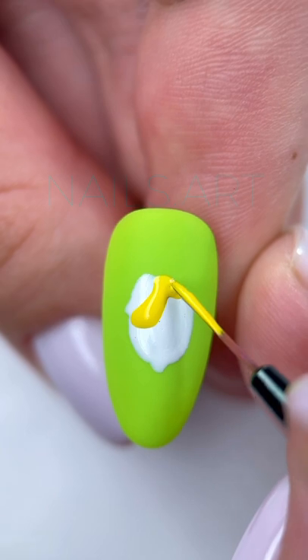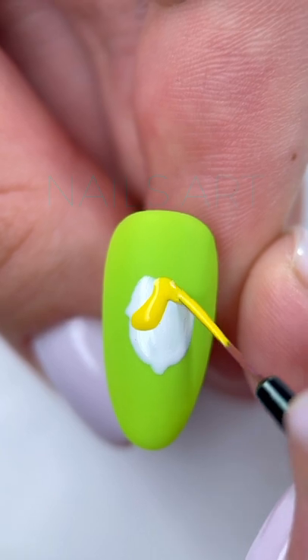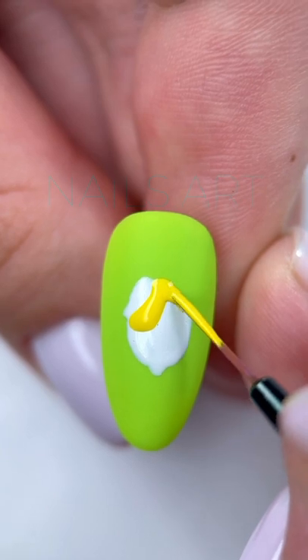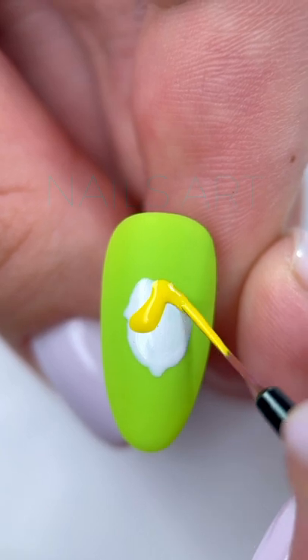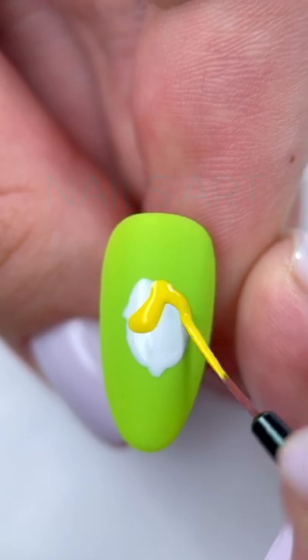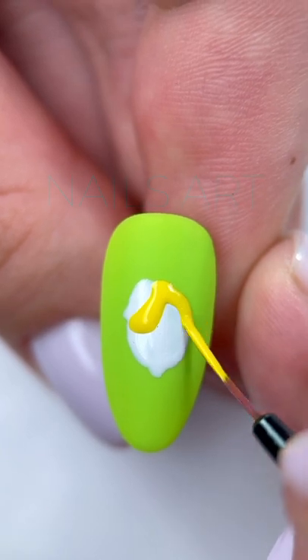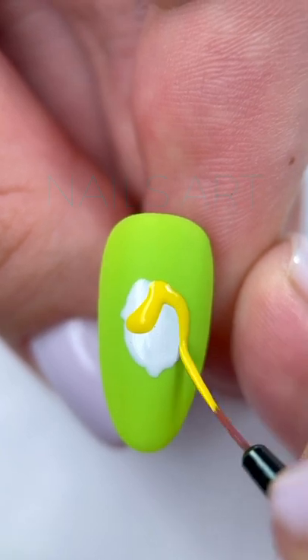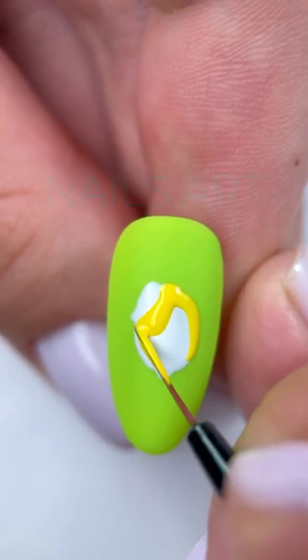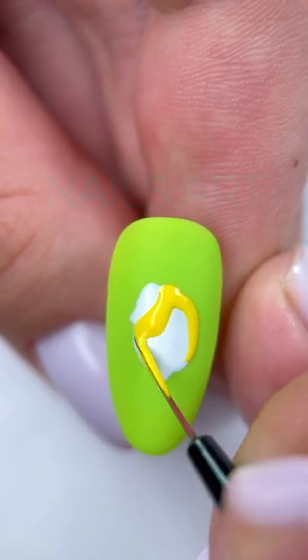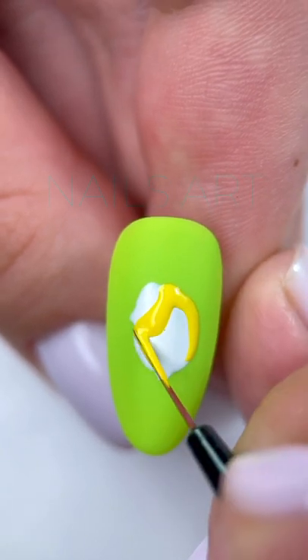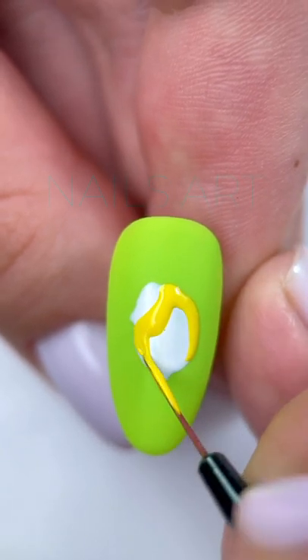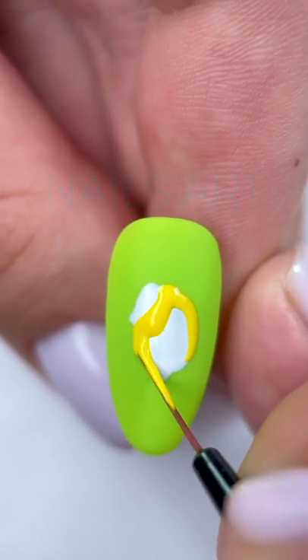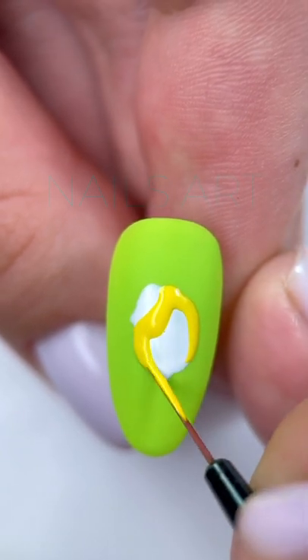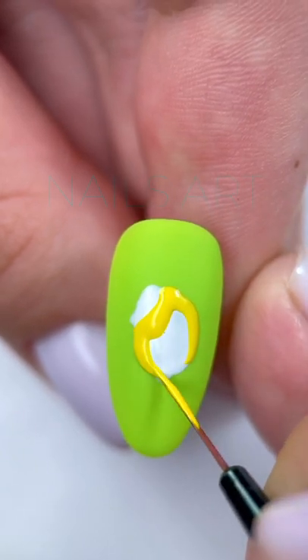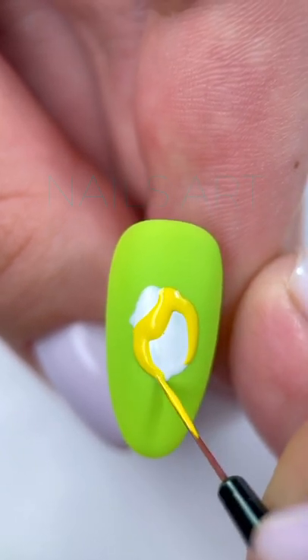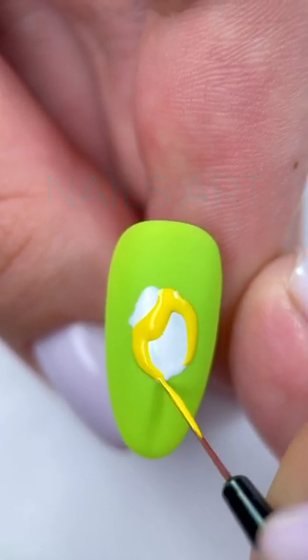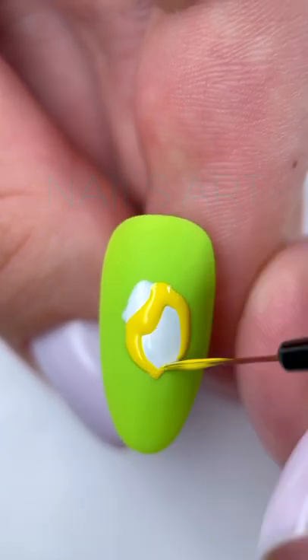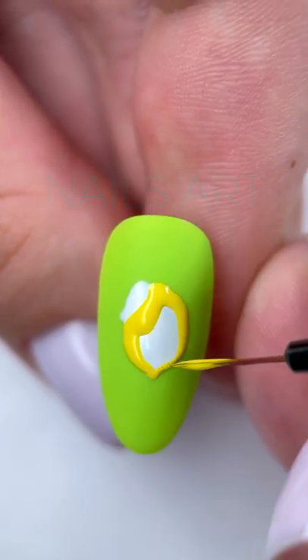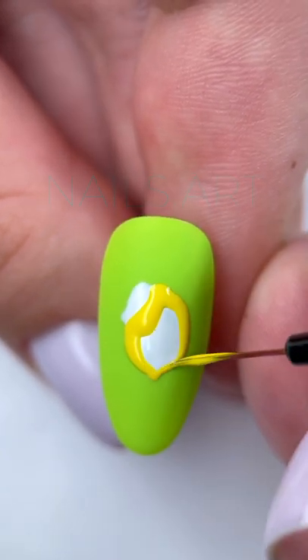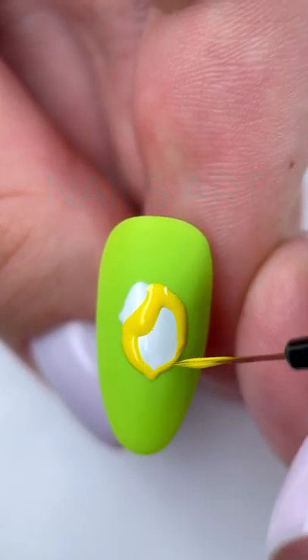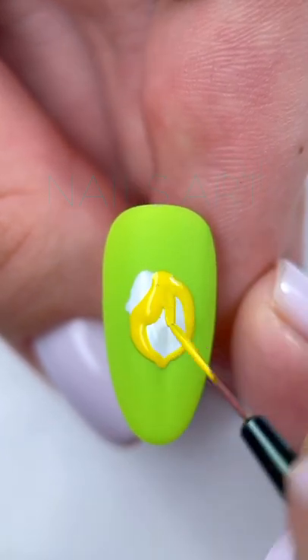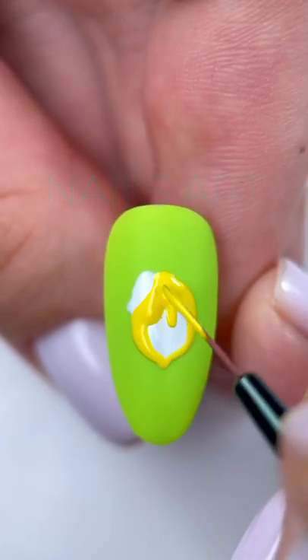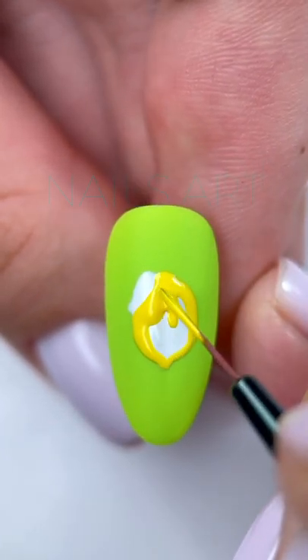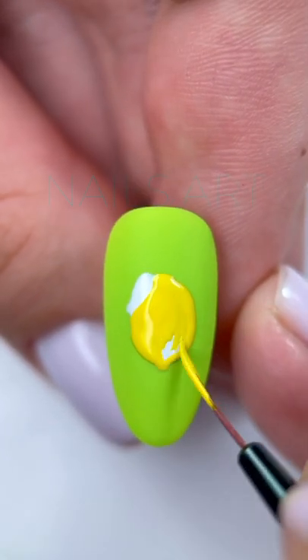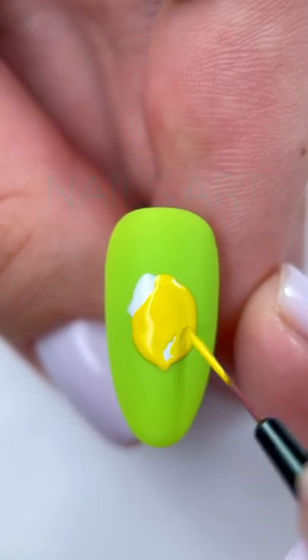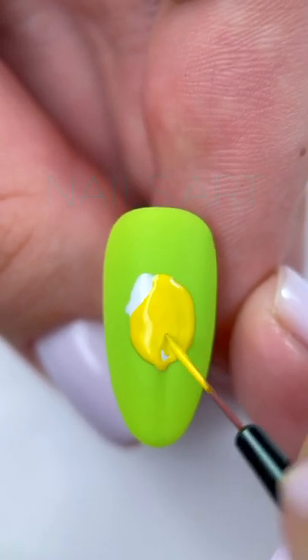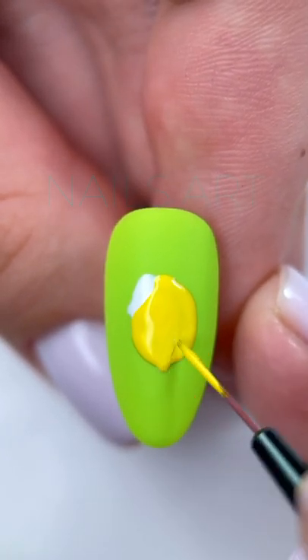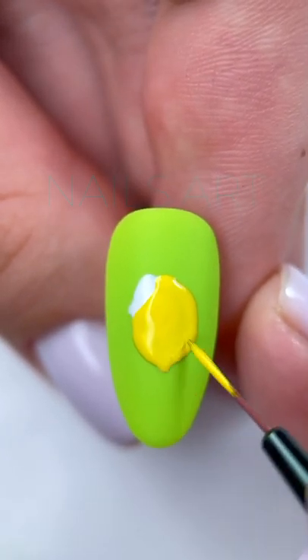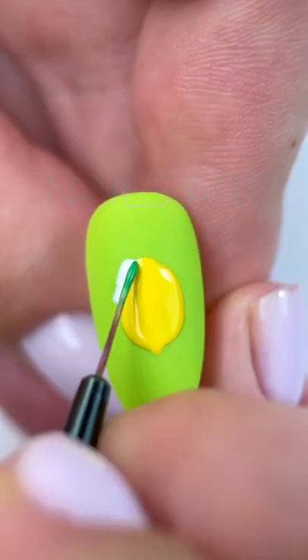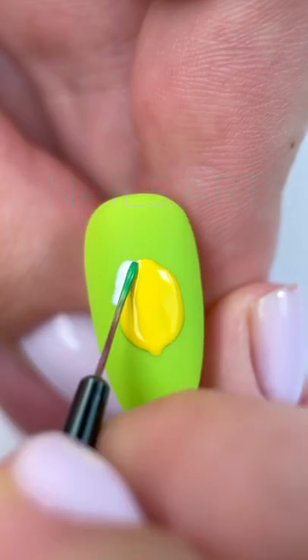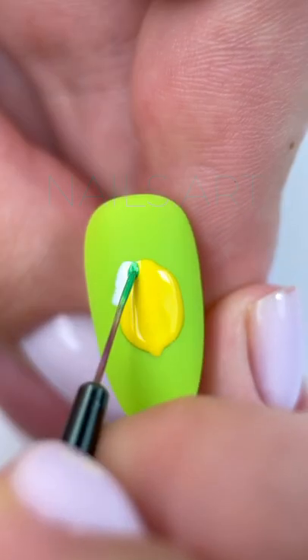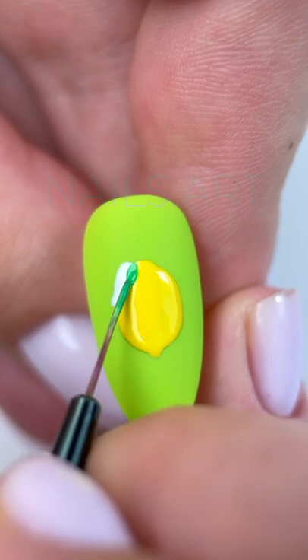With yellow gel polish, I fill the space where there will be a lemon, and with green color where the leaf is.